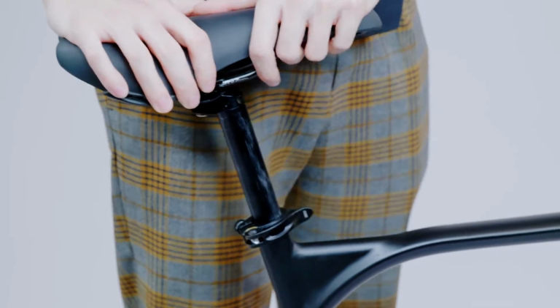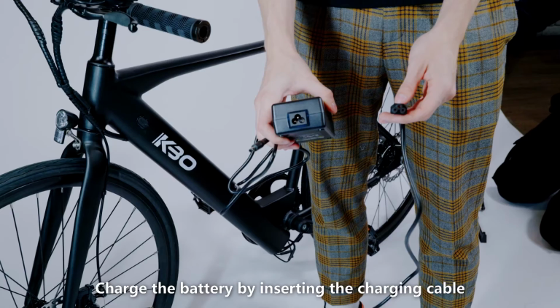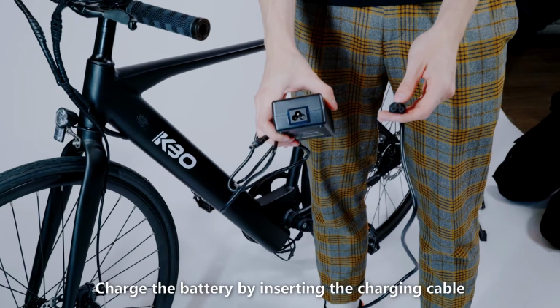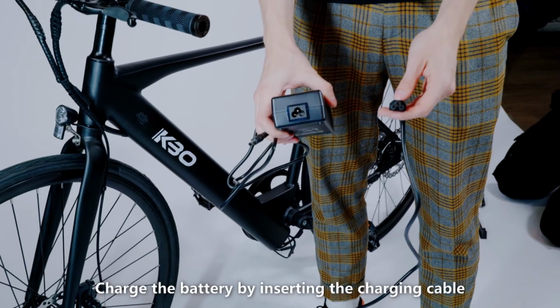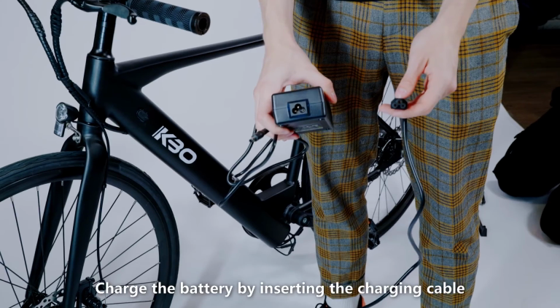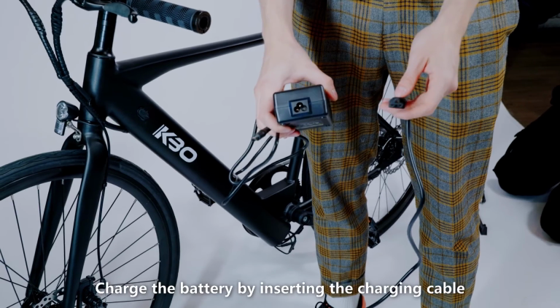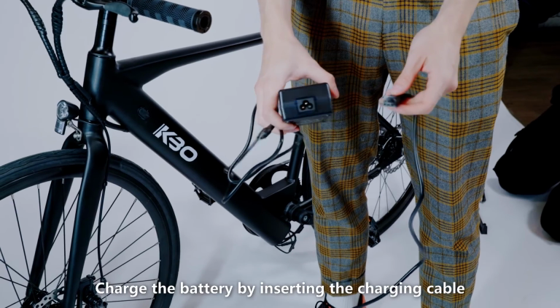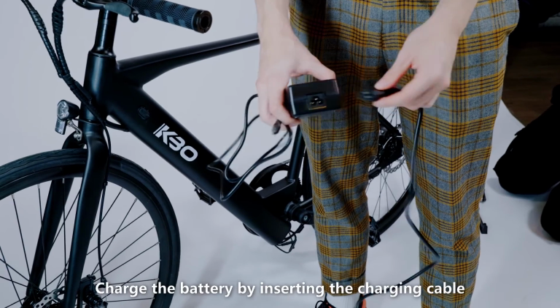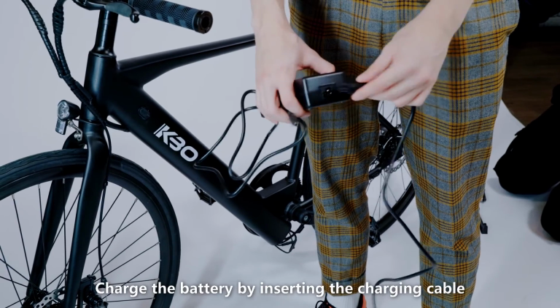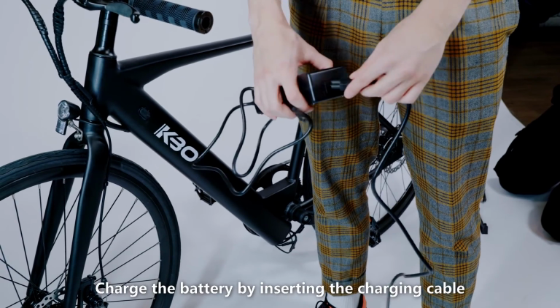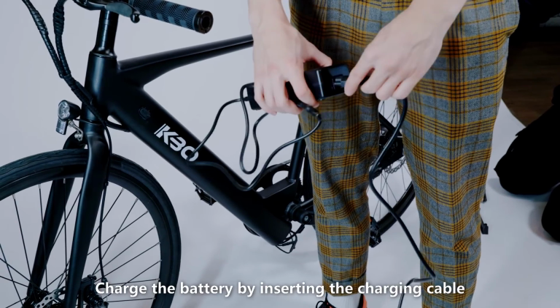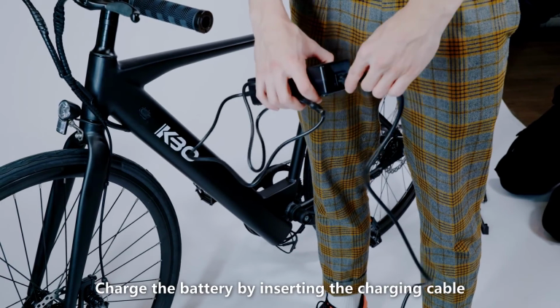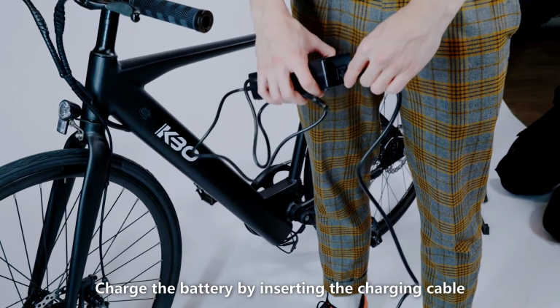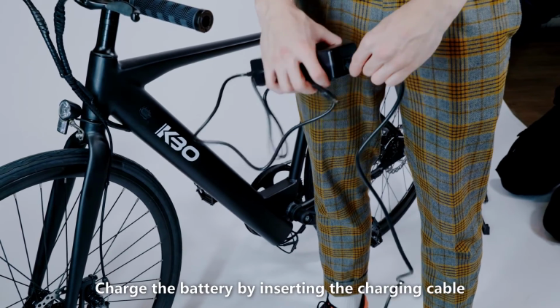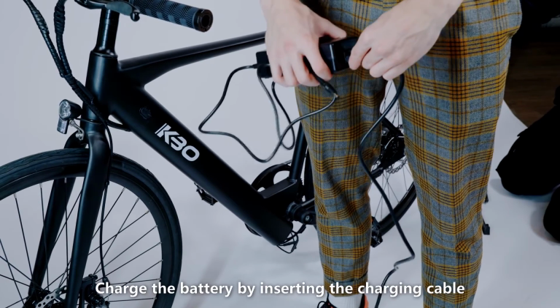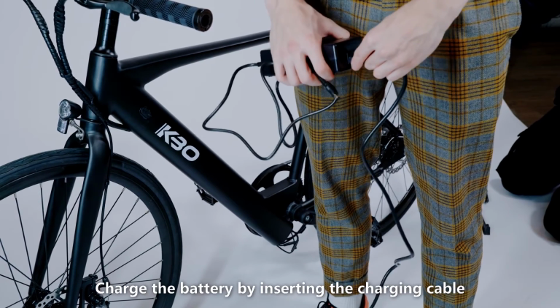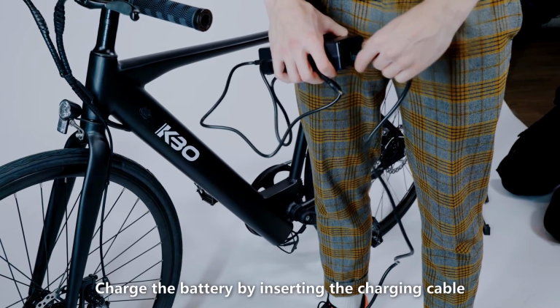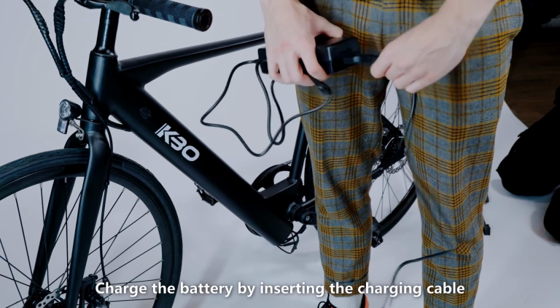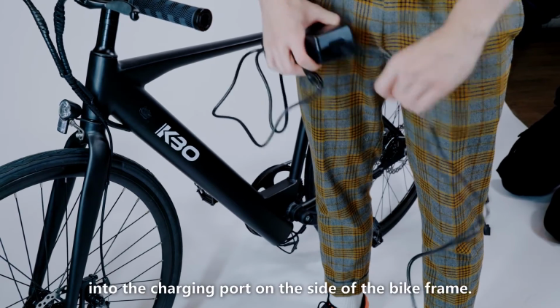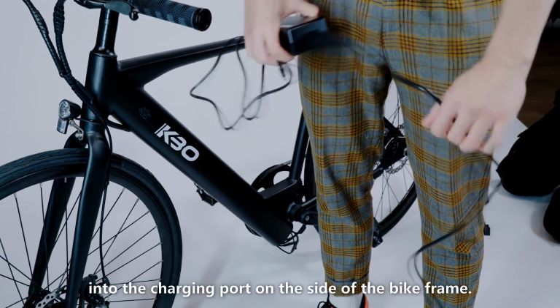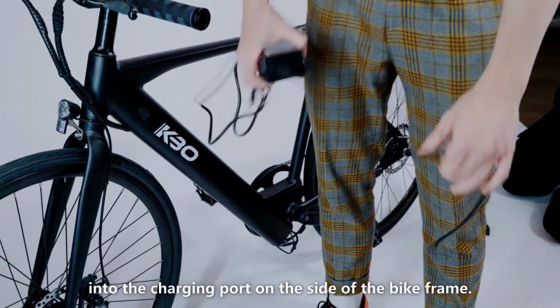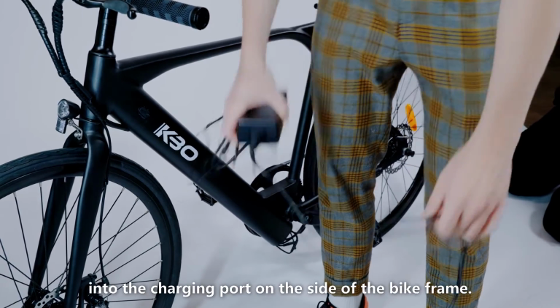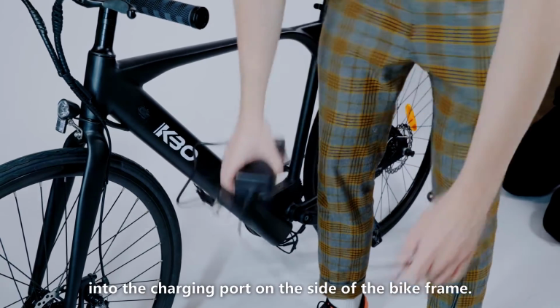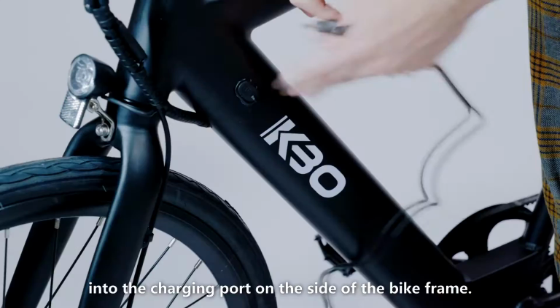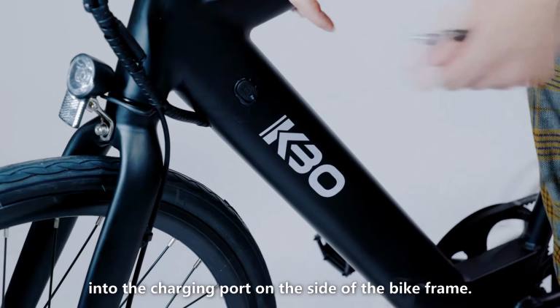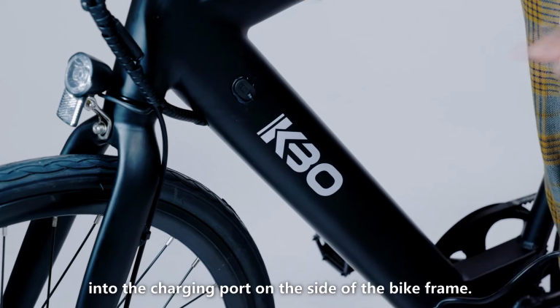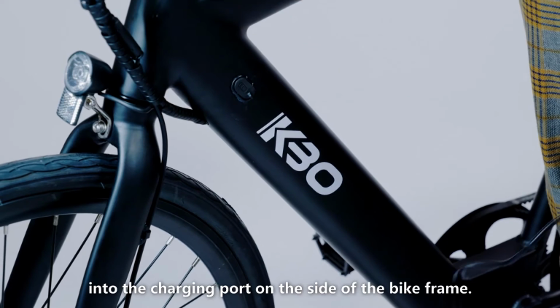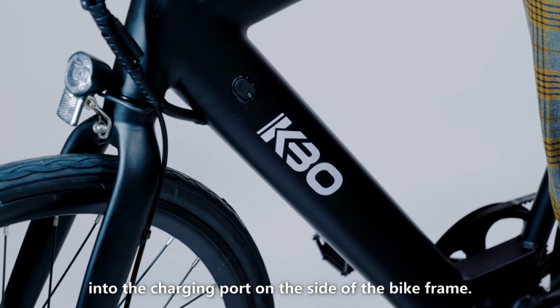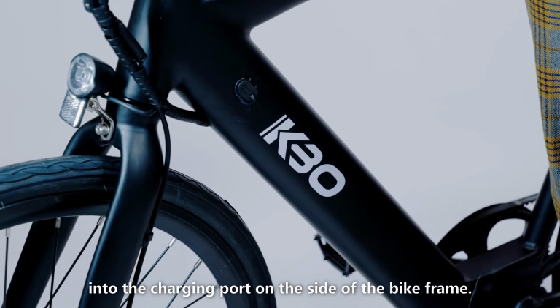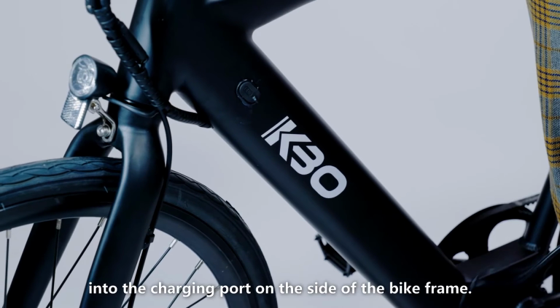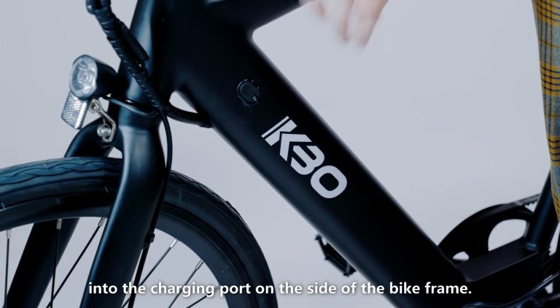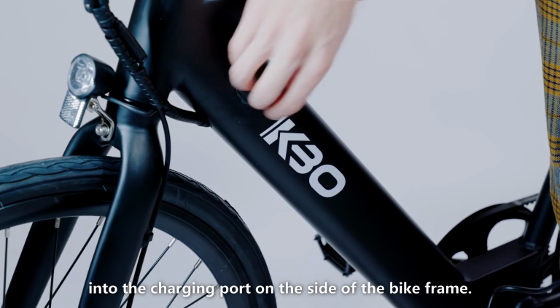Charge the battery by inserting the charging cable into the charging port on the side of the bike frame.